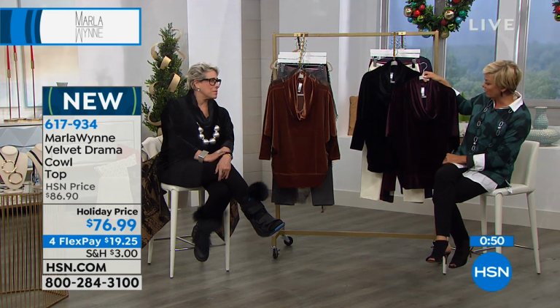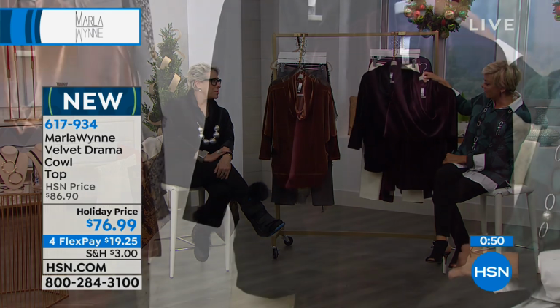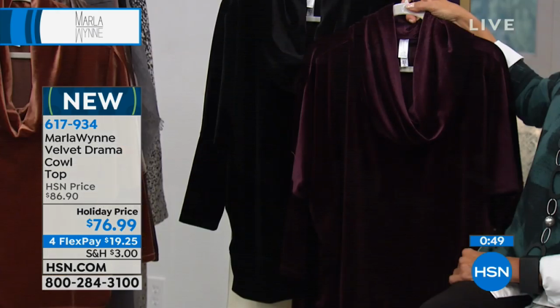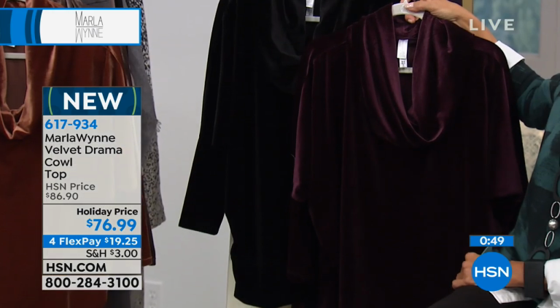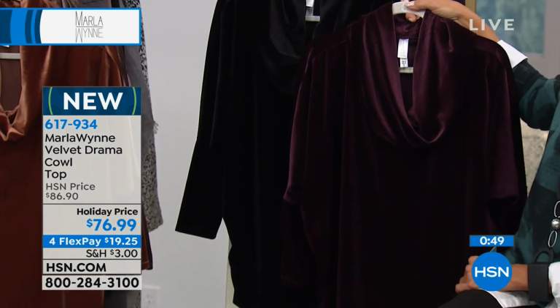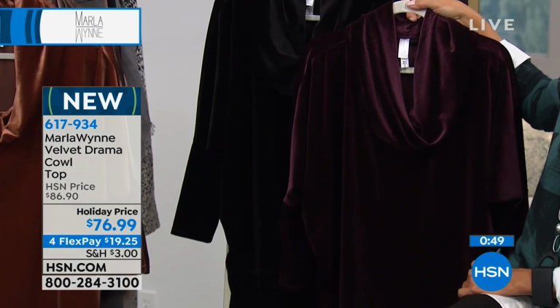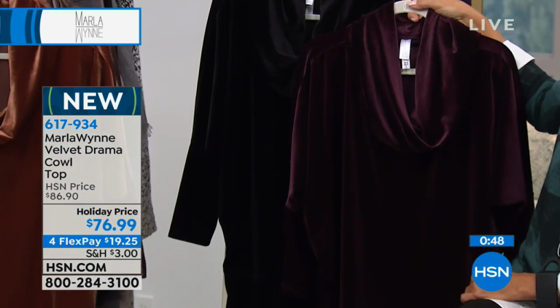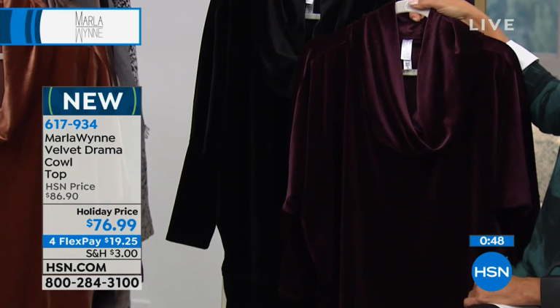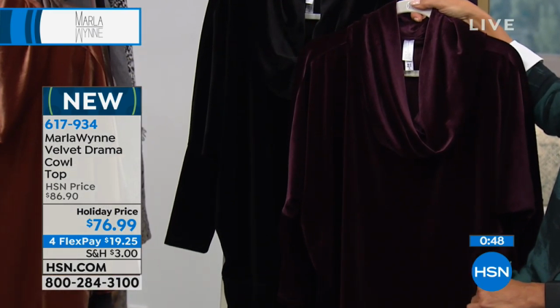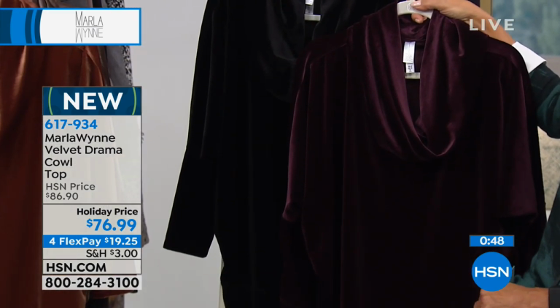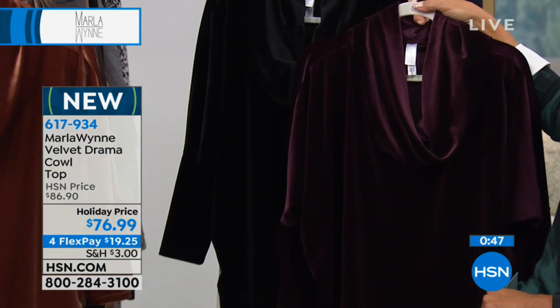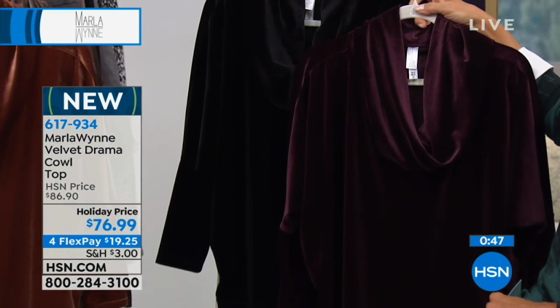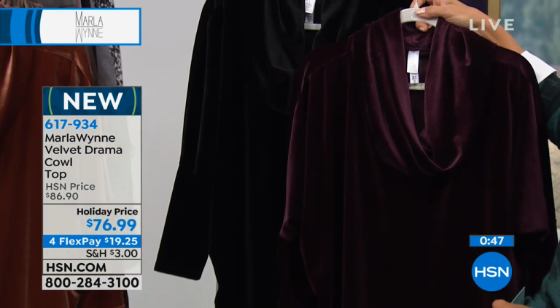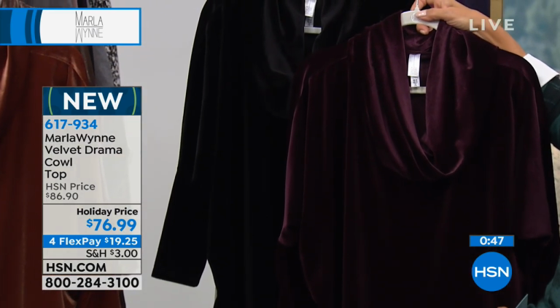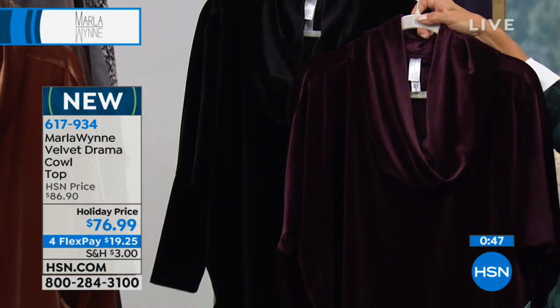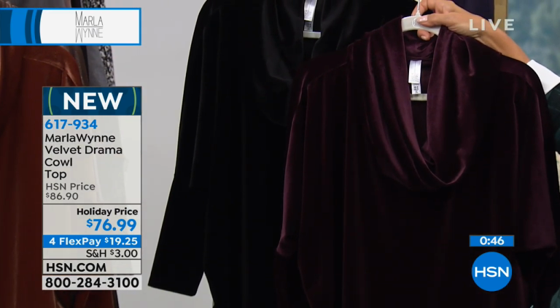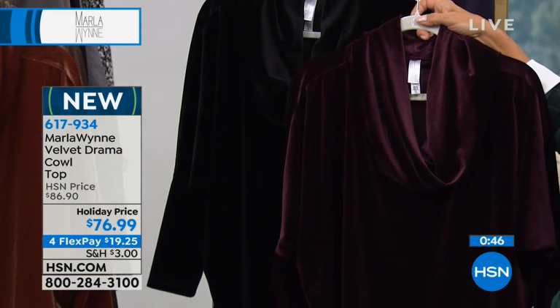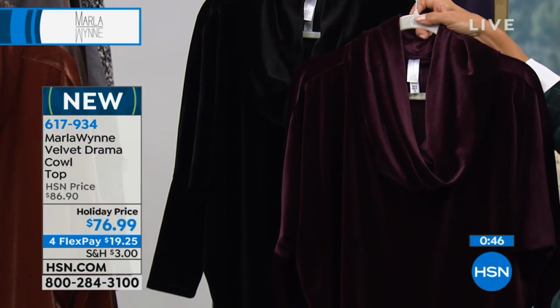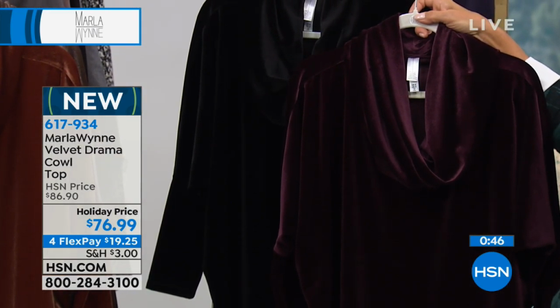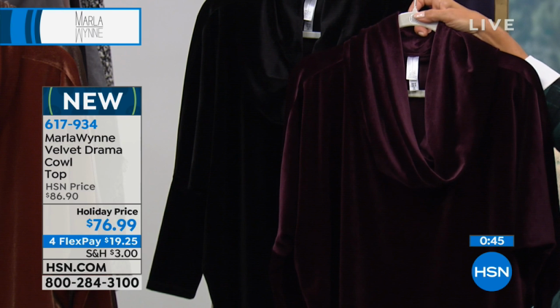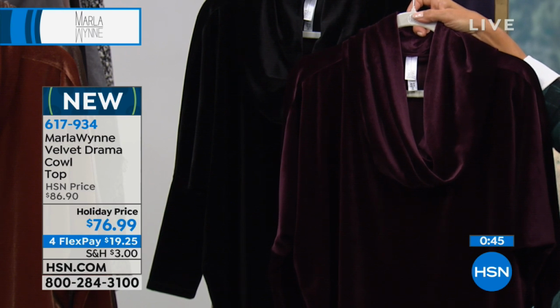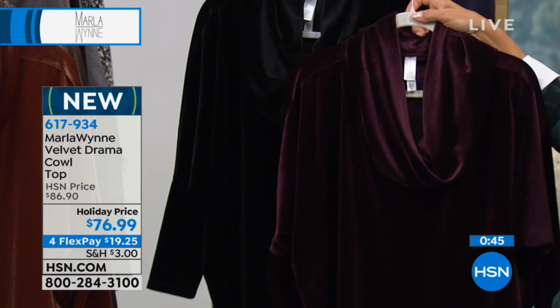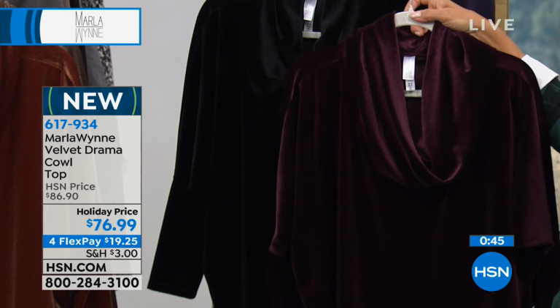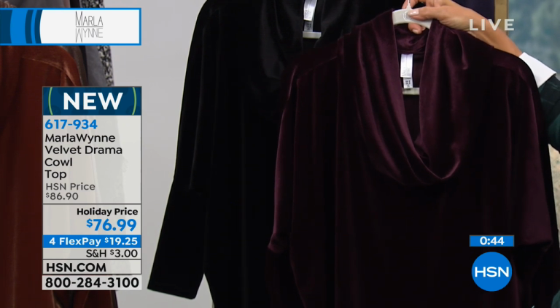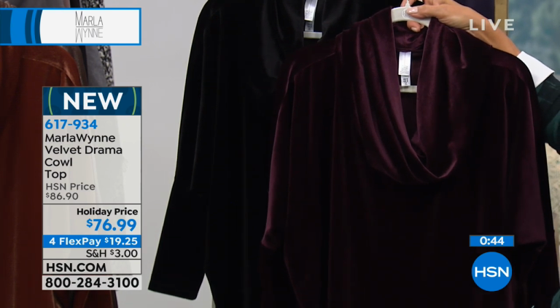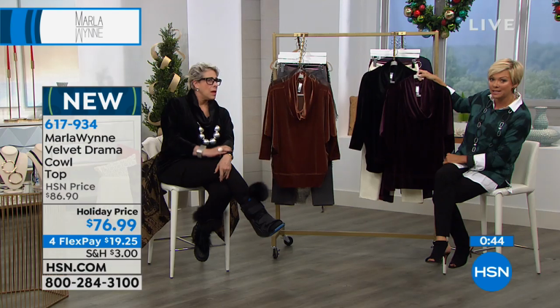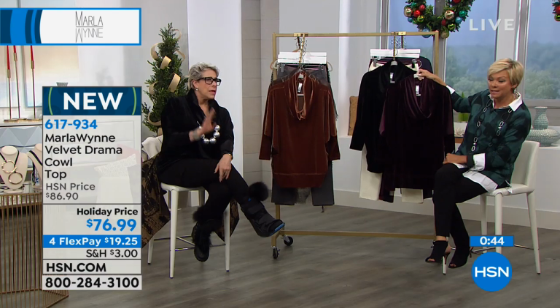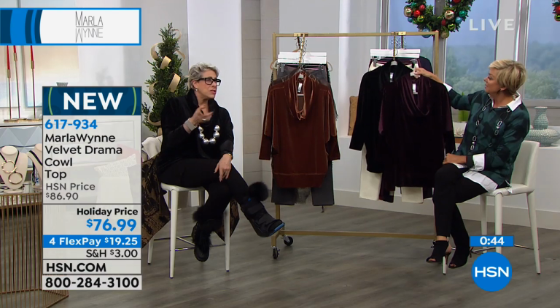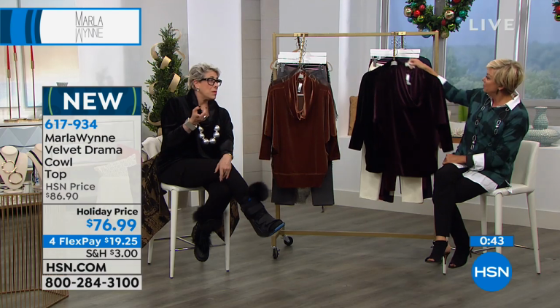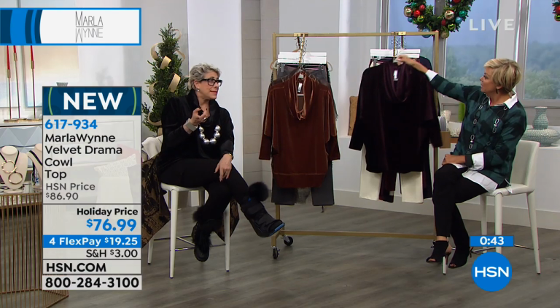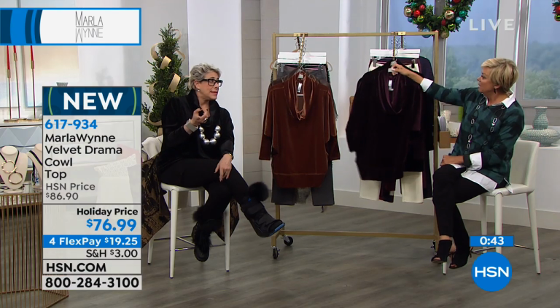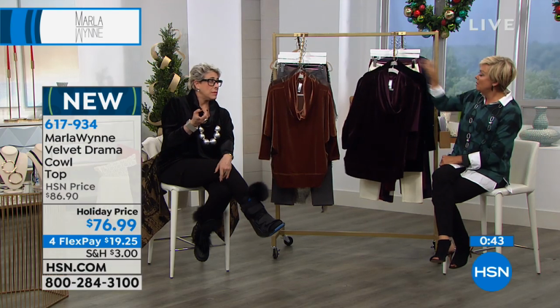I'll put the mulberry next to the black so you can see how gorgeous both of them are. So excited to make this available on a flex of less than $20 to get delivery. So let's talk about sizing.